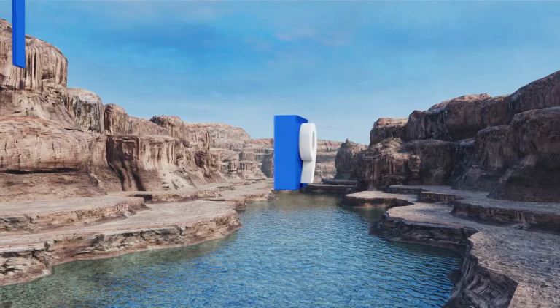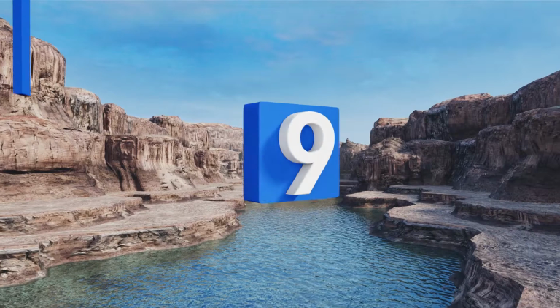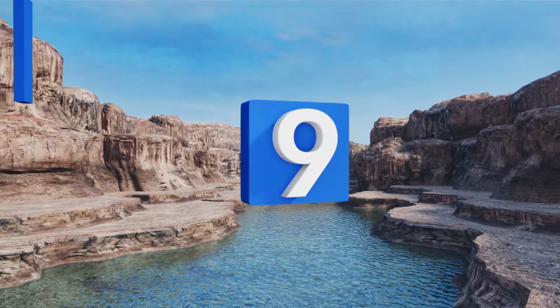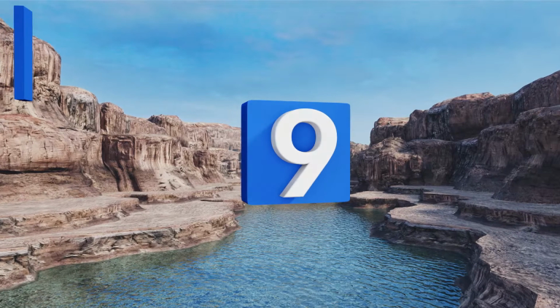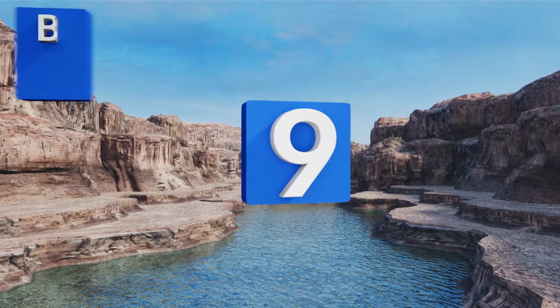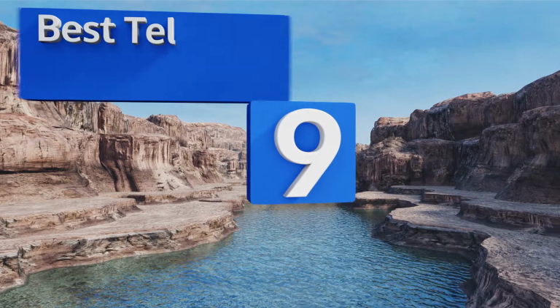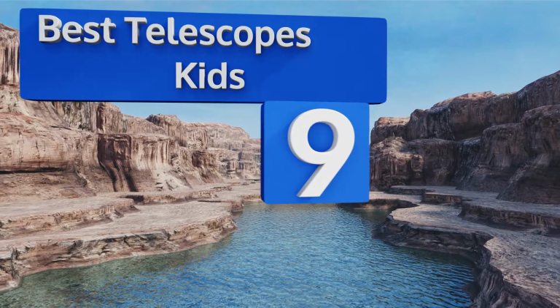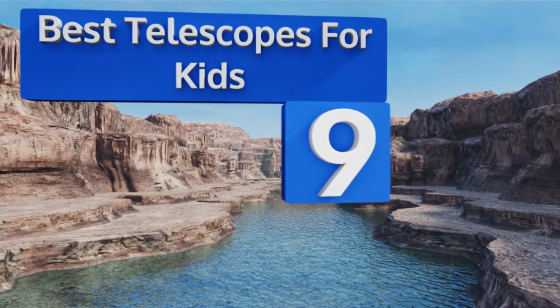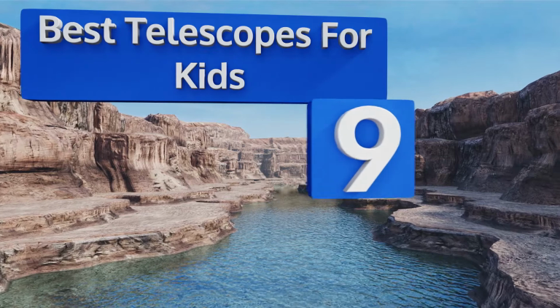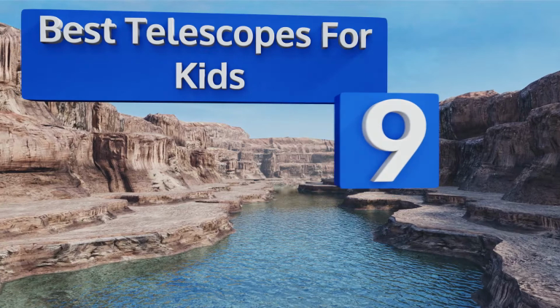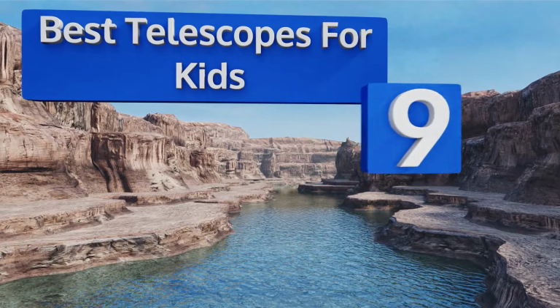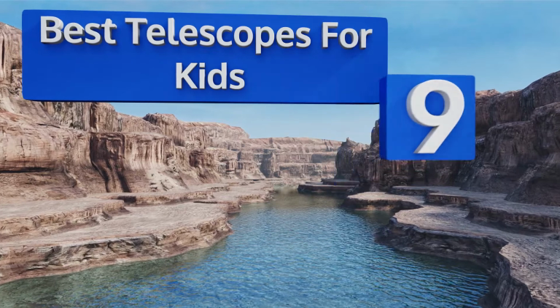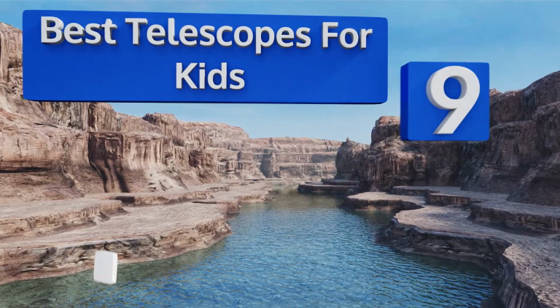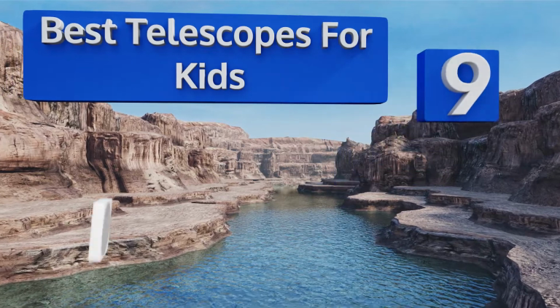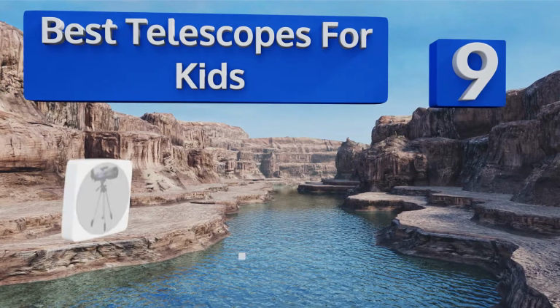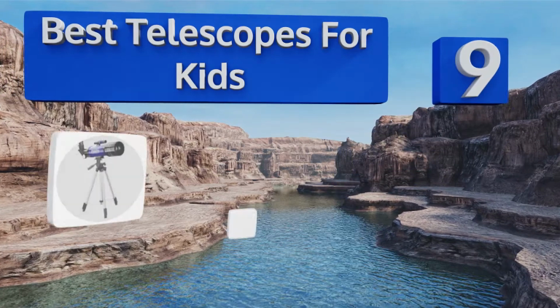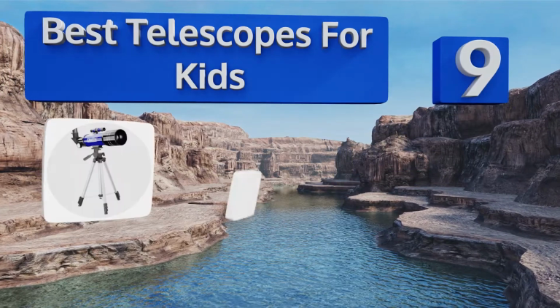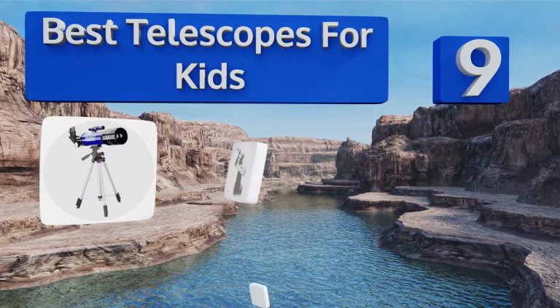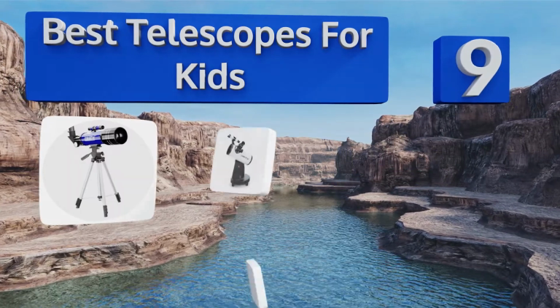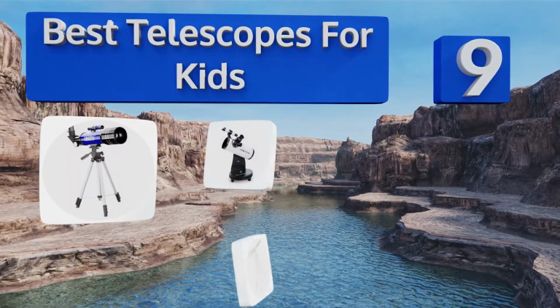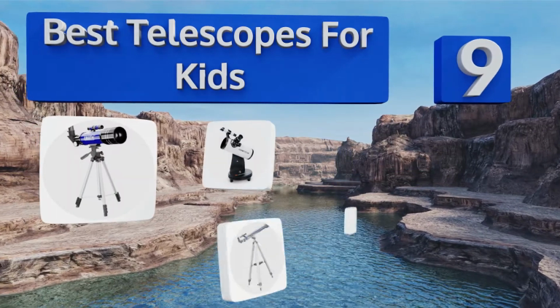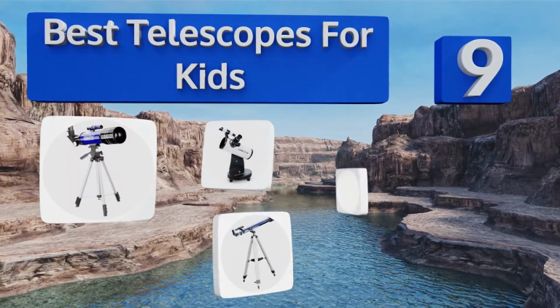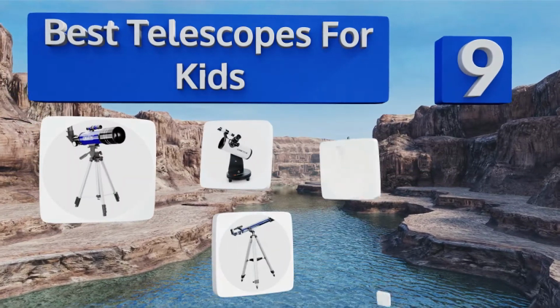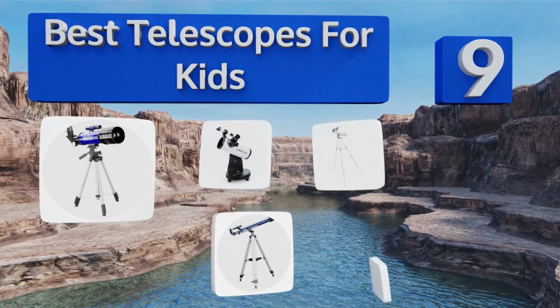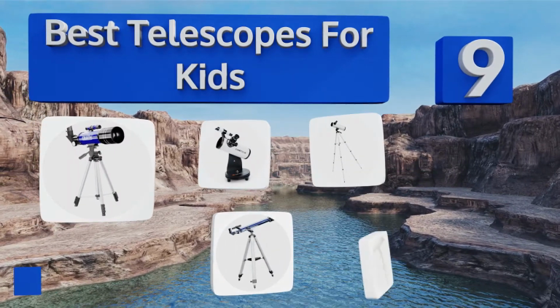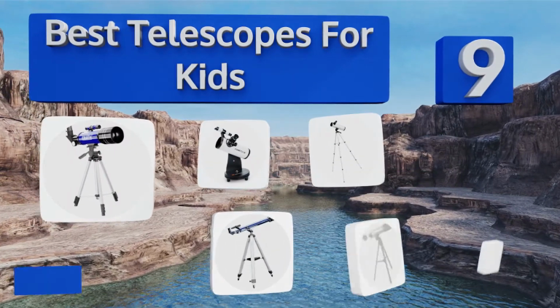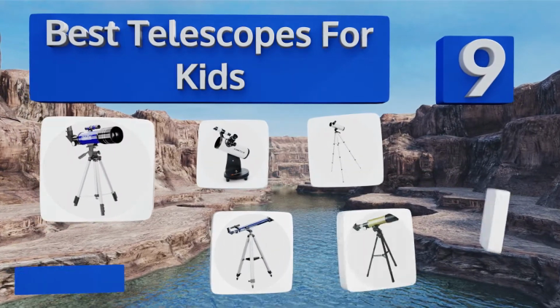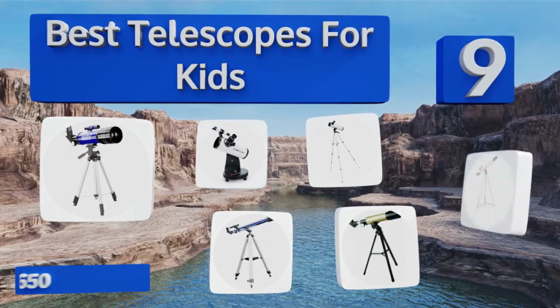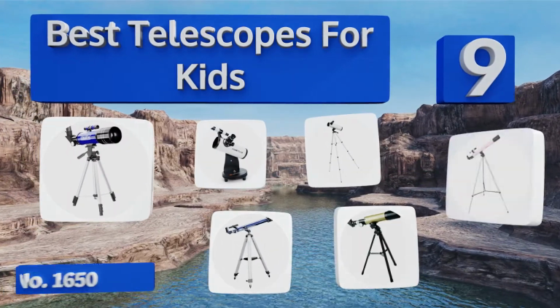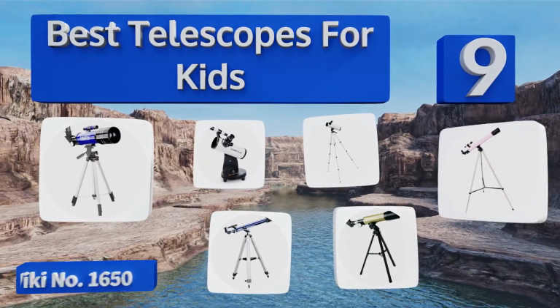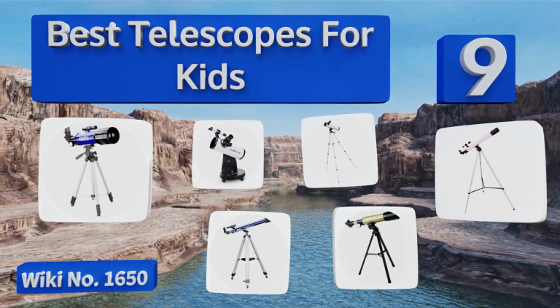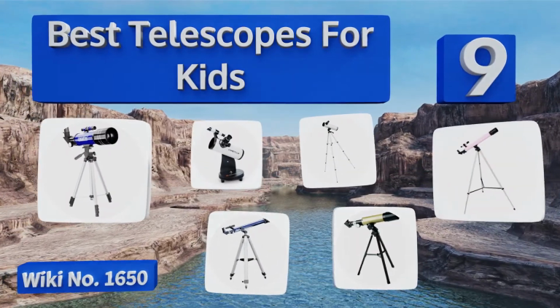EasyVid presents the nine best telescopes for kids. Let's get started with the list.